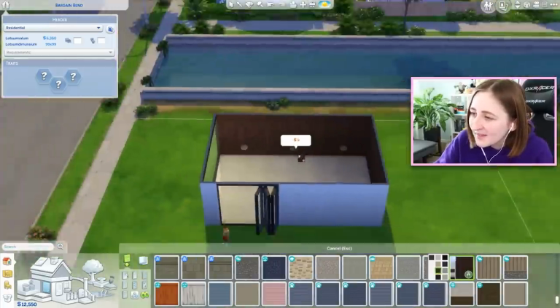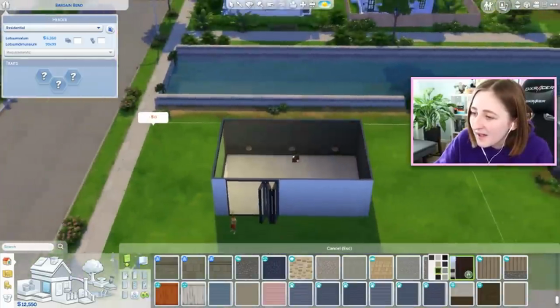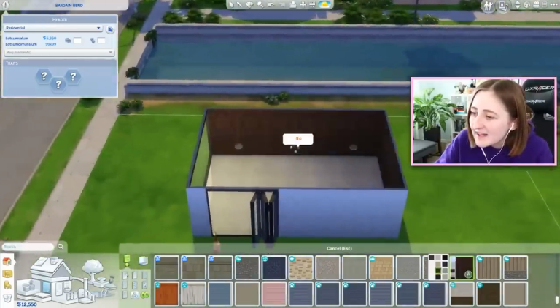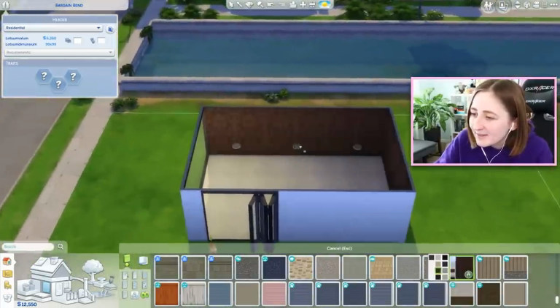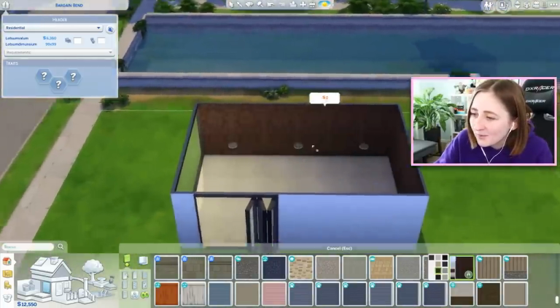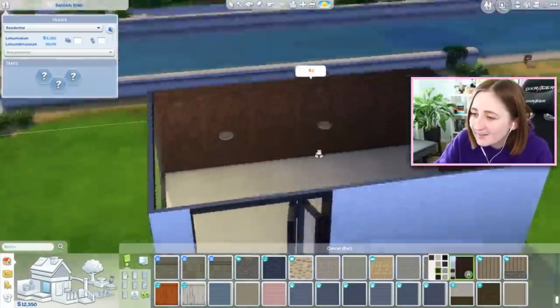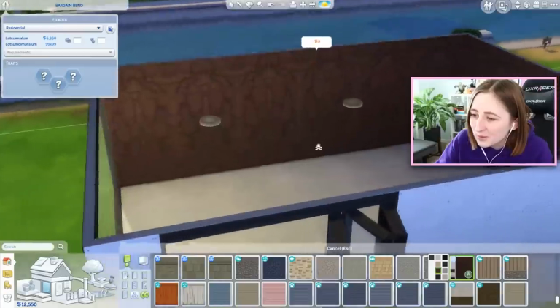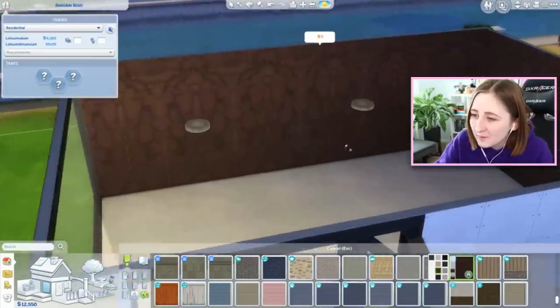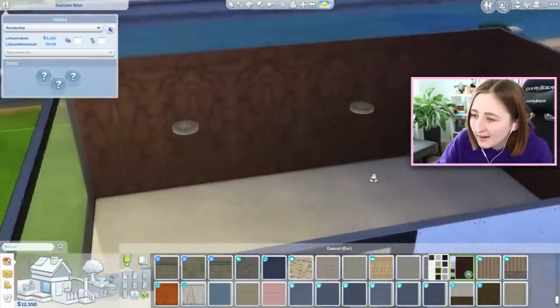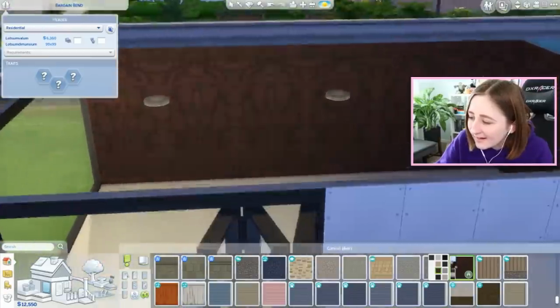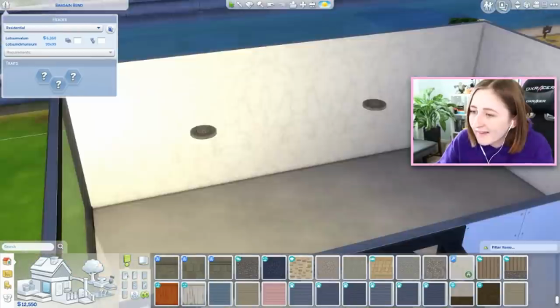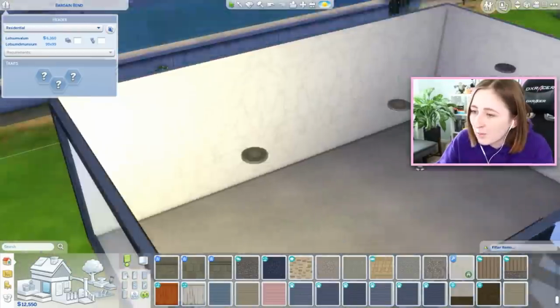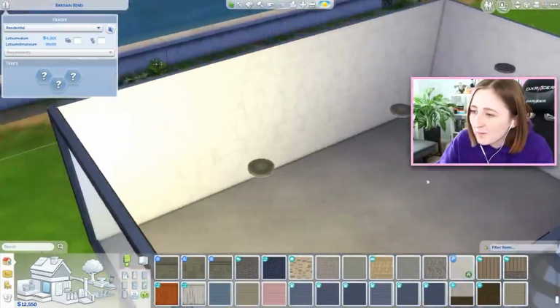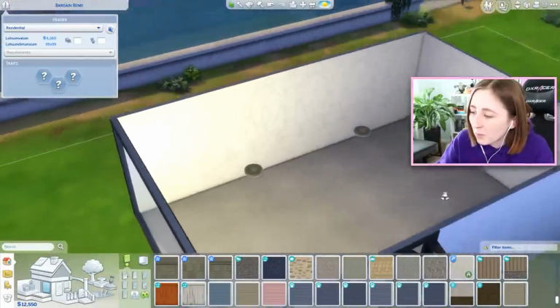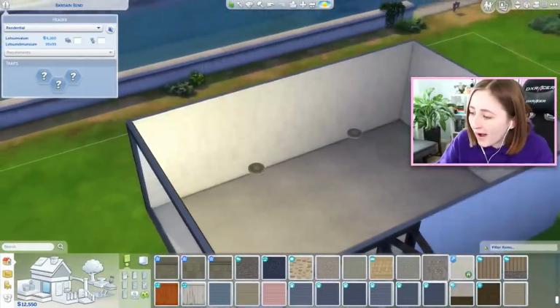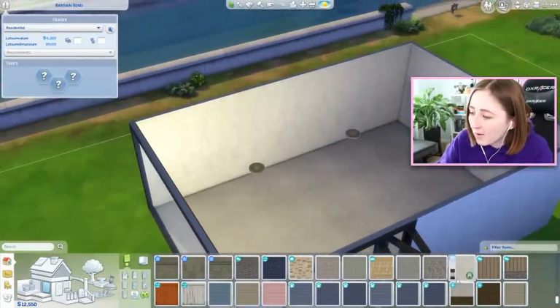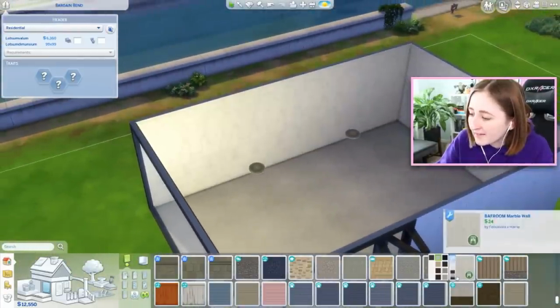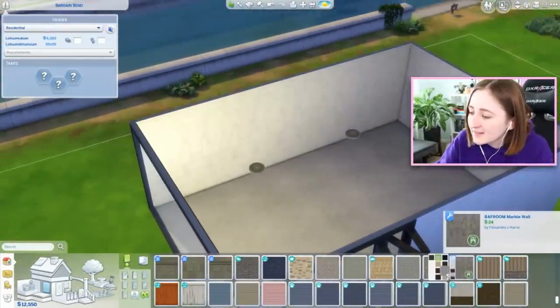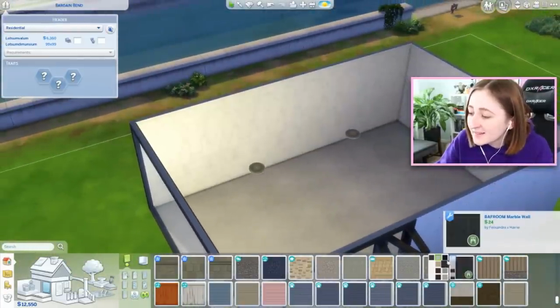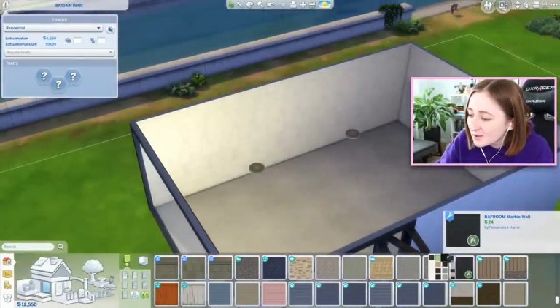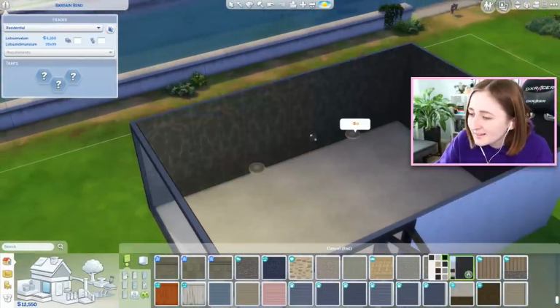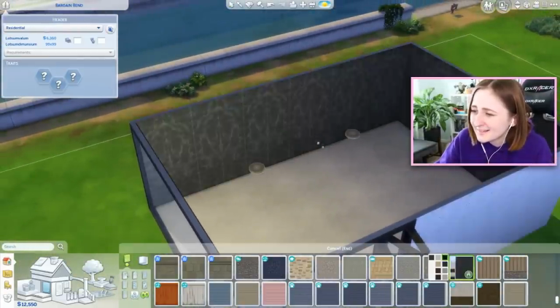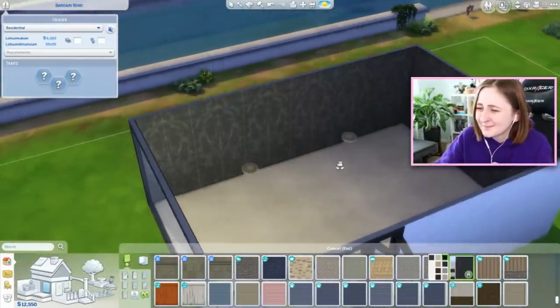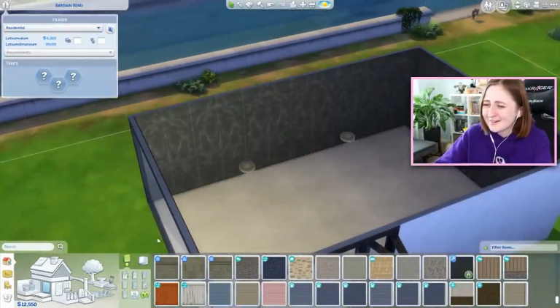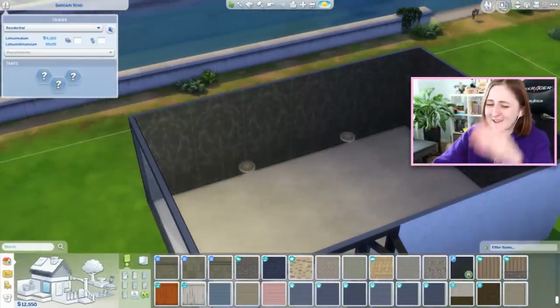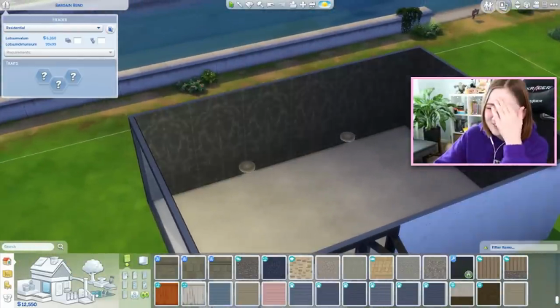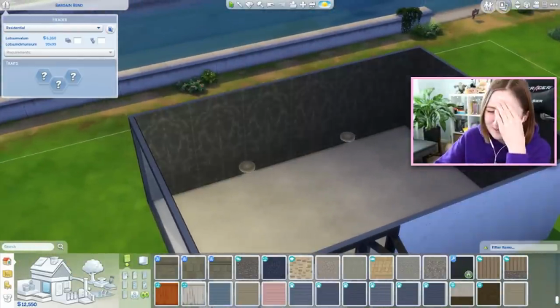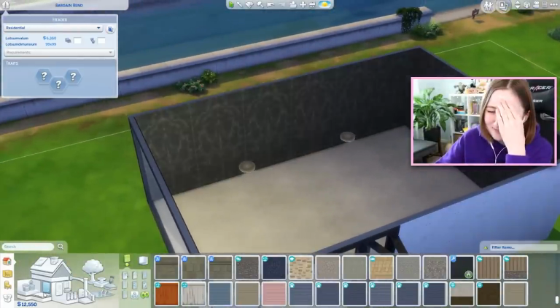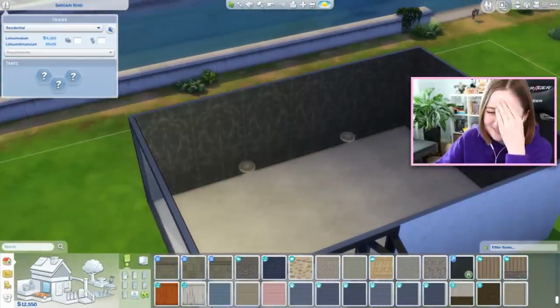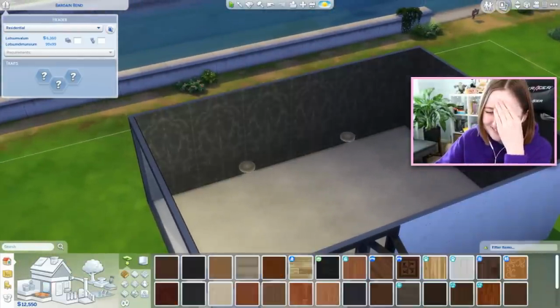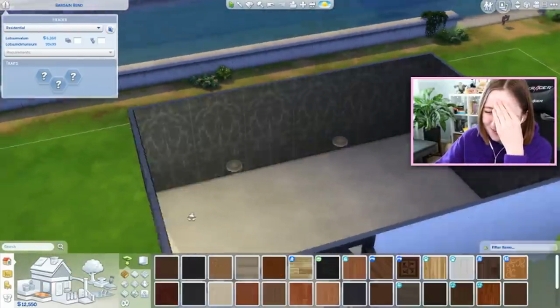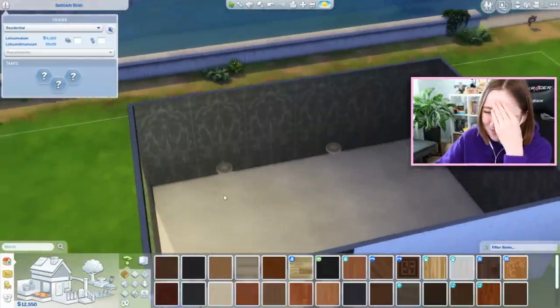It takes a very specific kind of sim to want that Get Famous wallpaper because it's like a fancy marble but with golden trim - I'm not trying to build Versailles, I'm just trying to make a nice upscale modern bathroom. And there's so many color options - look at that, even this one. That's really pretty. I like the white one. I wish I used build CC normally.